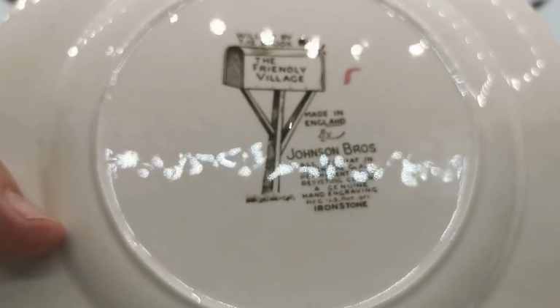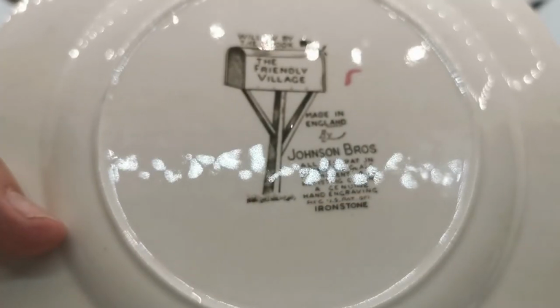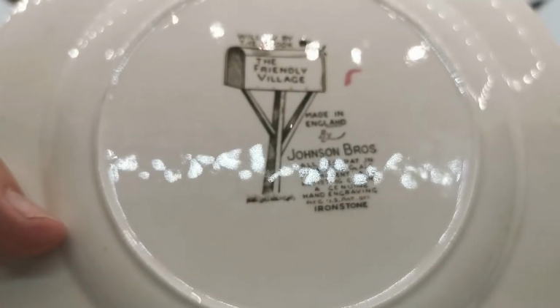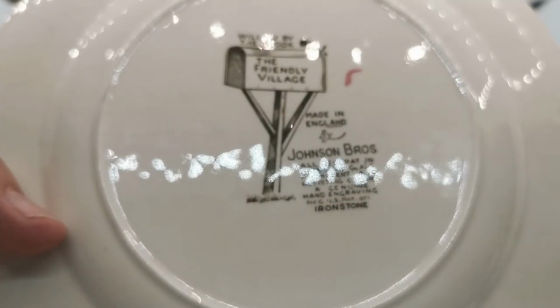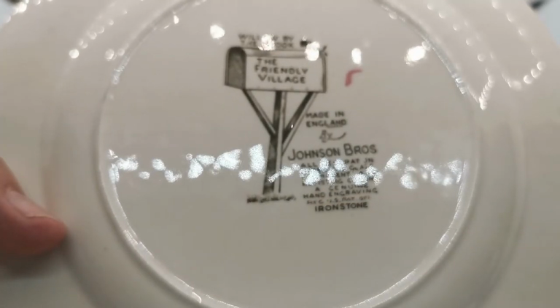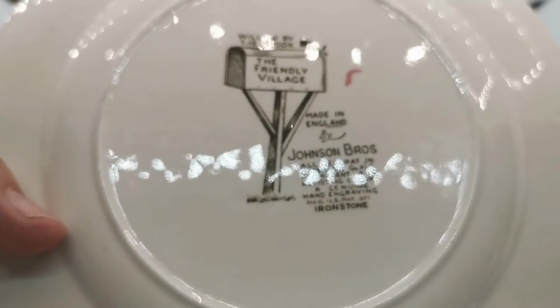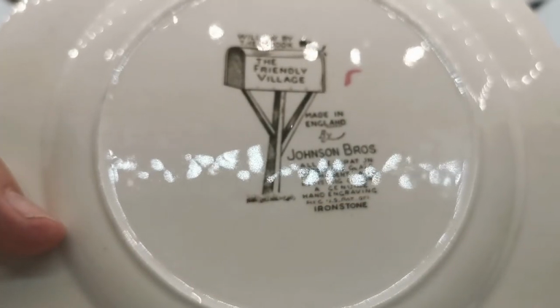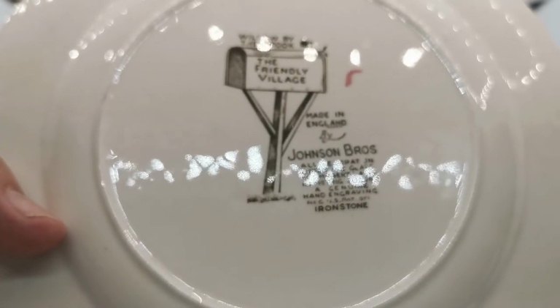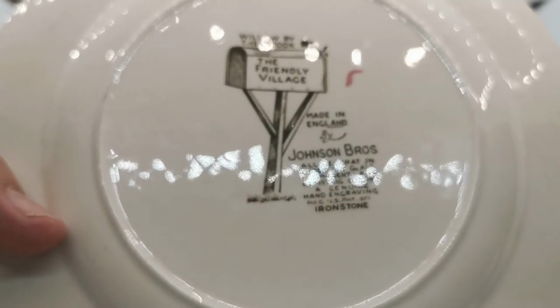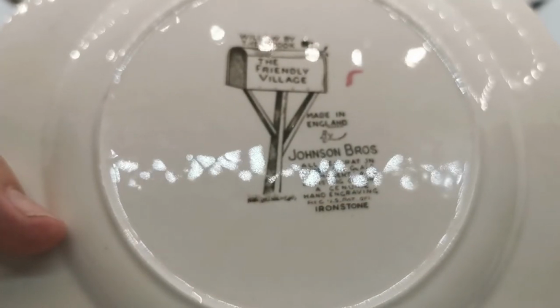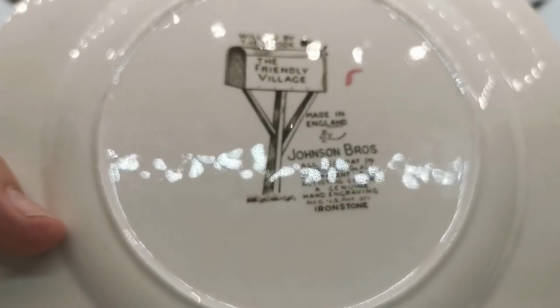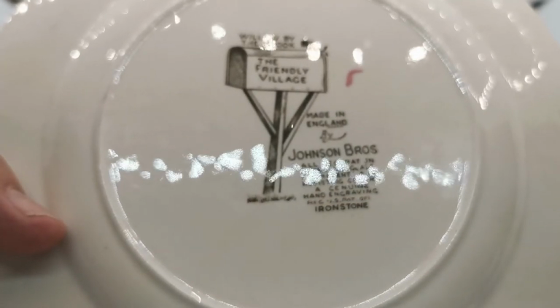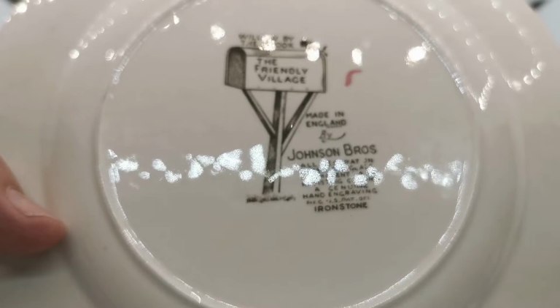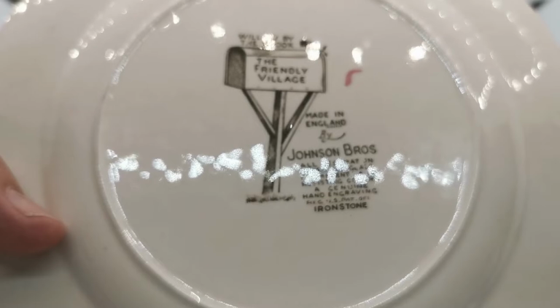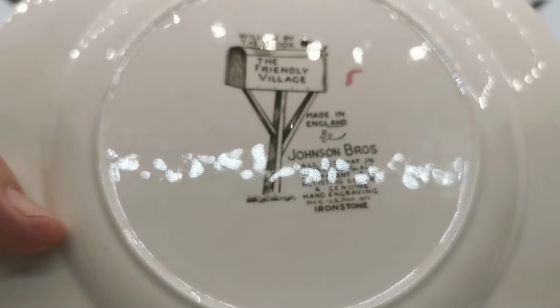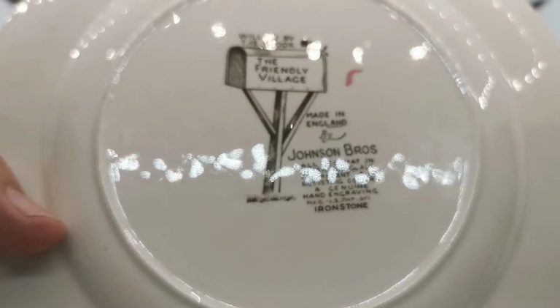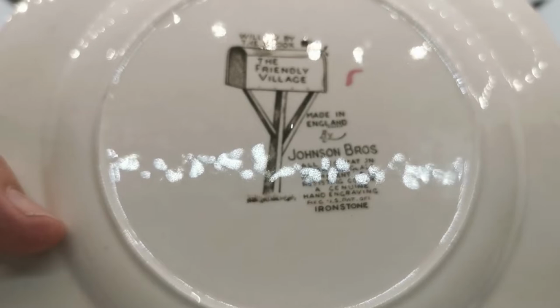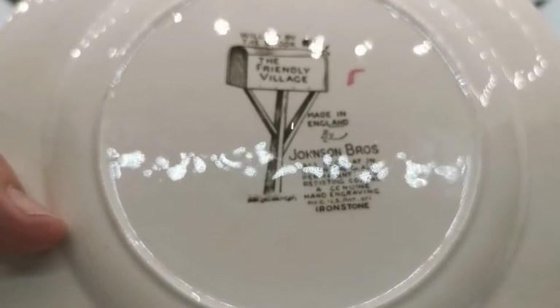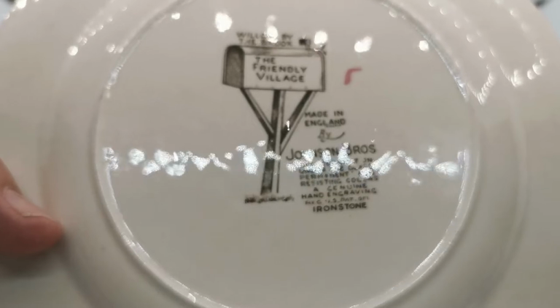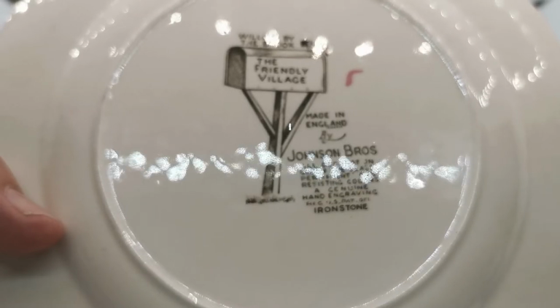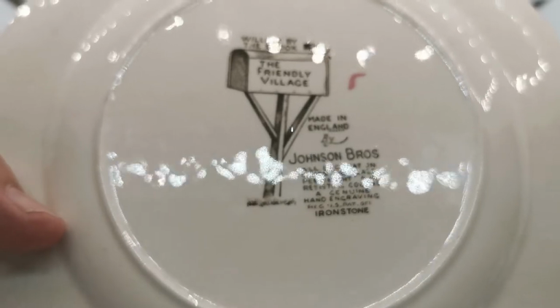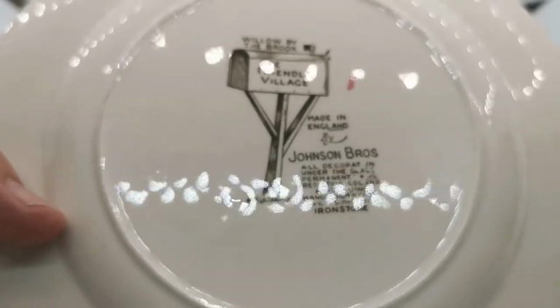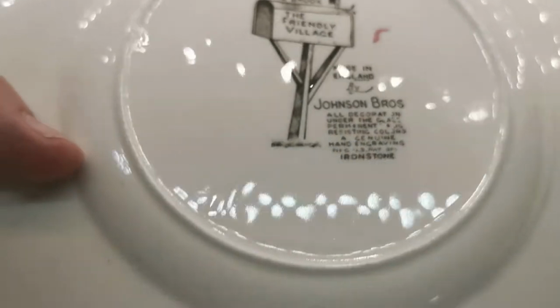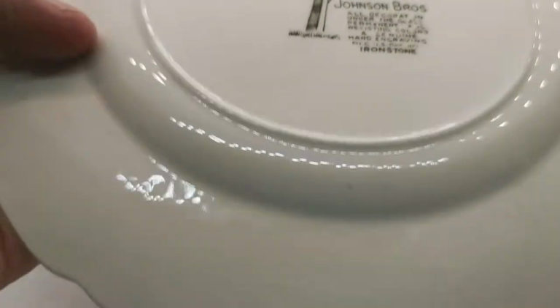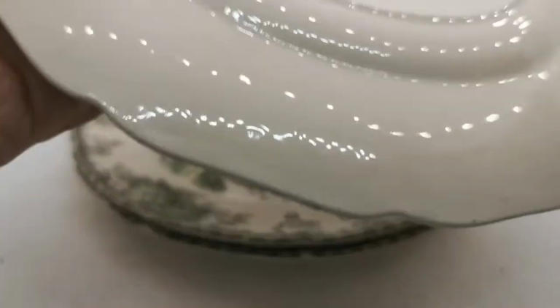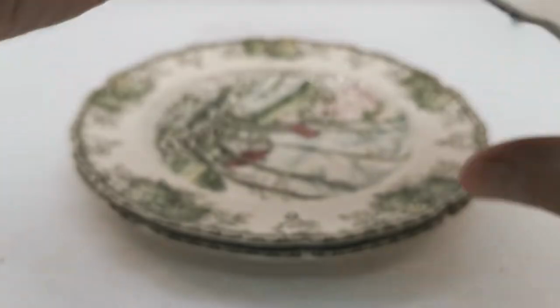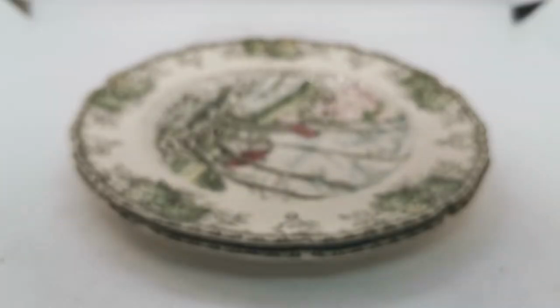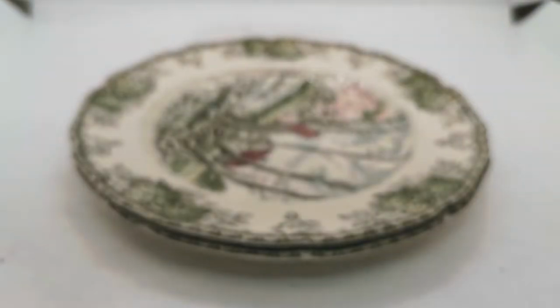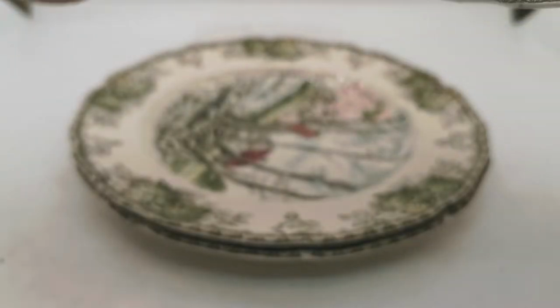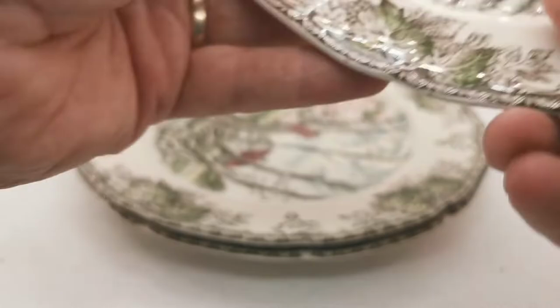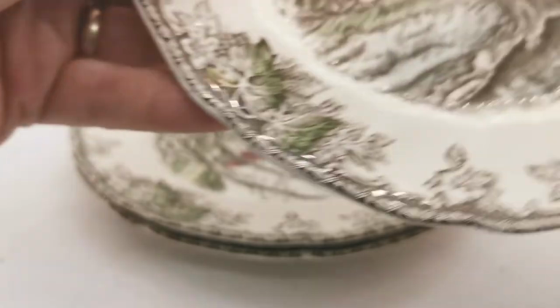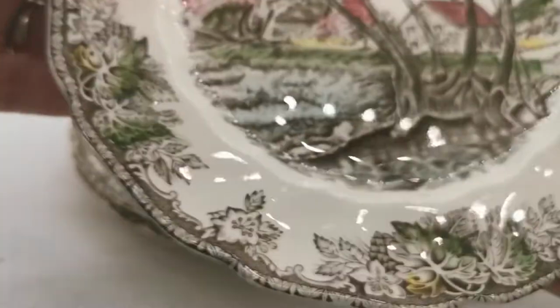Friendly Village — The Willow by the Brook. Quite a rare one this, not one of the common Friendly Village patterns.